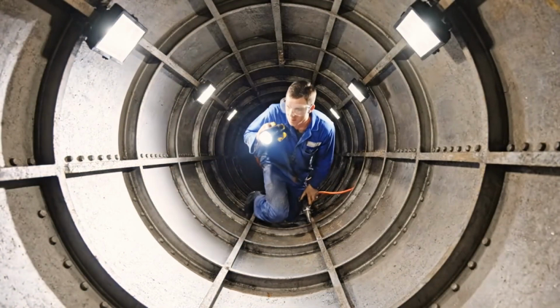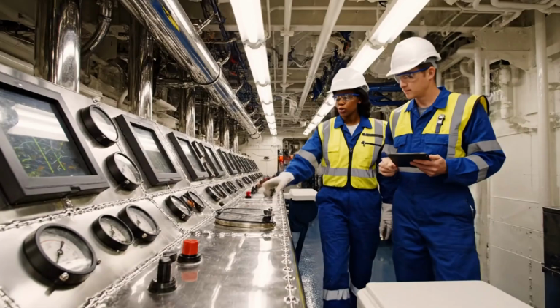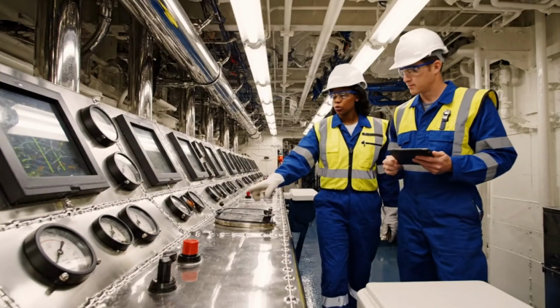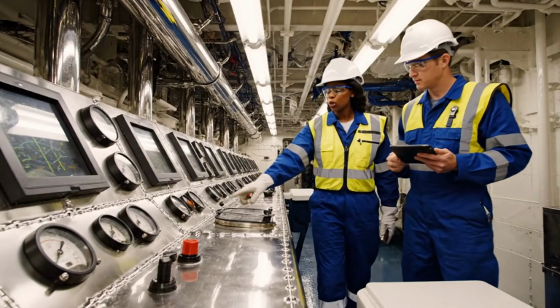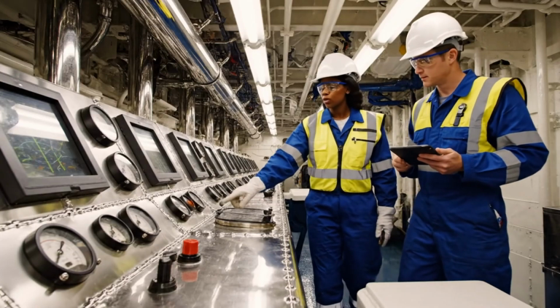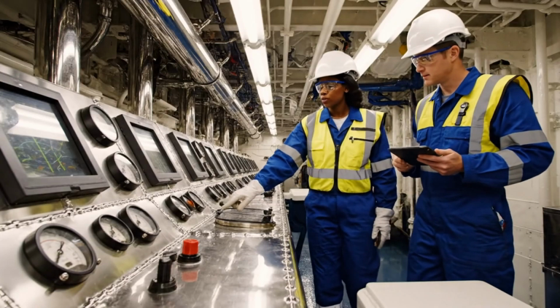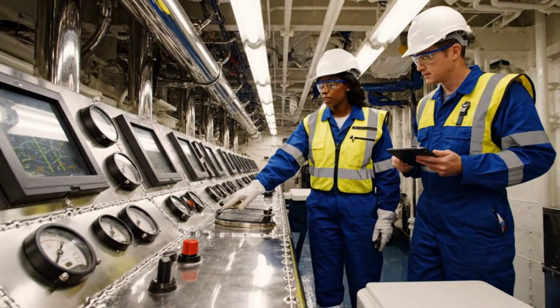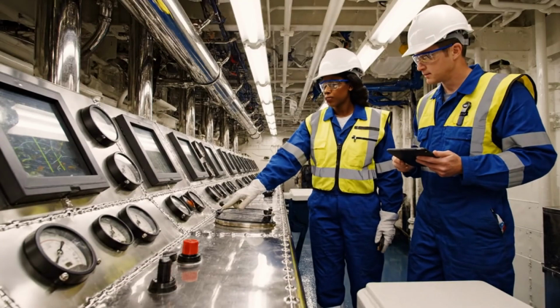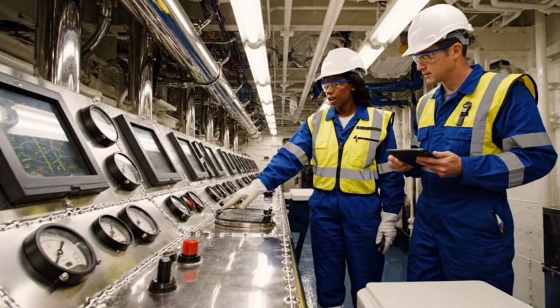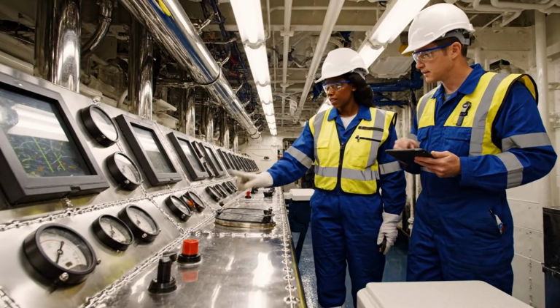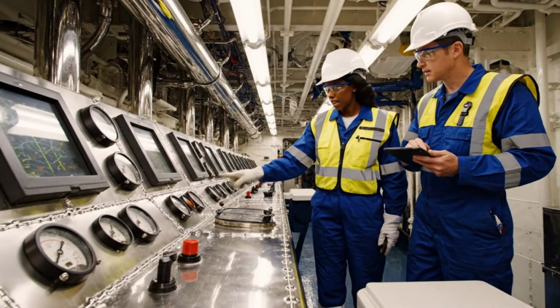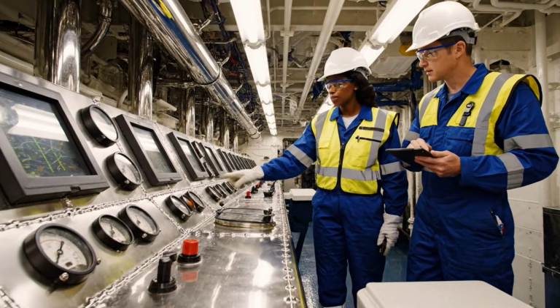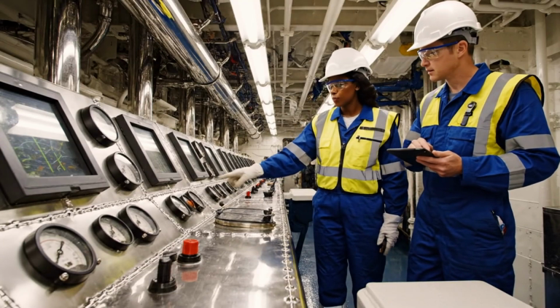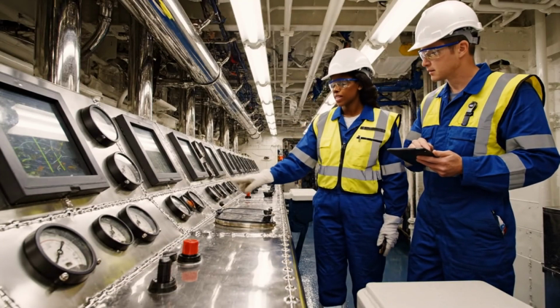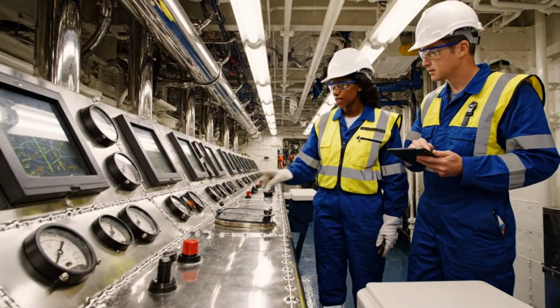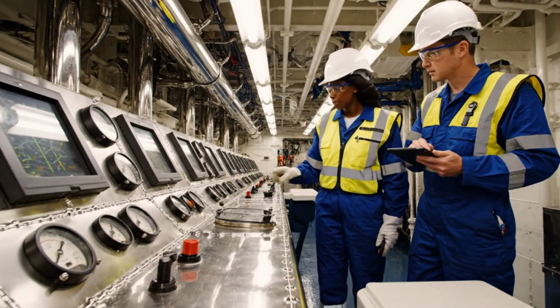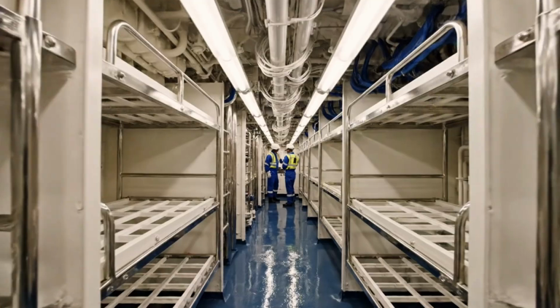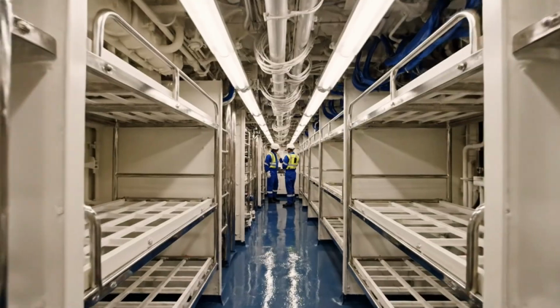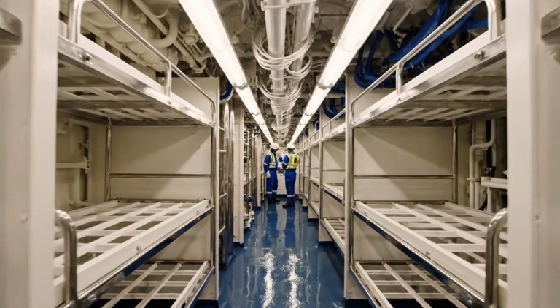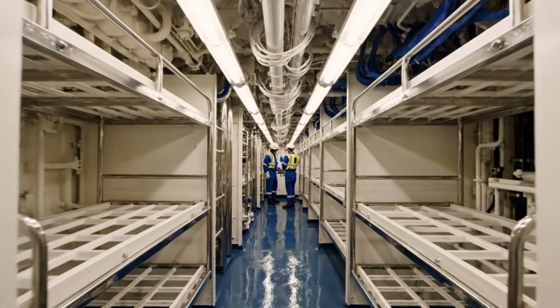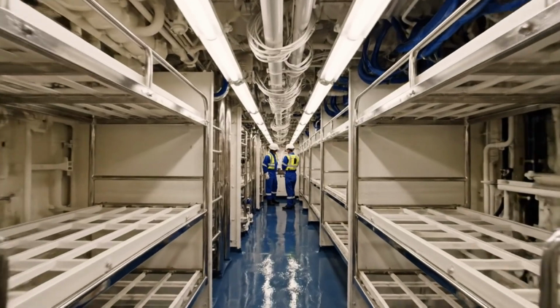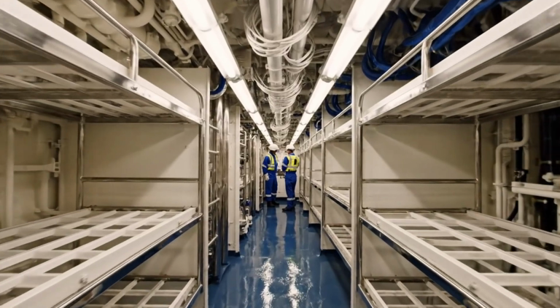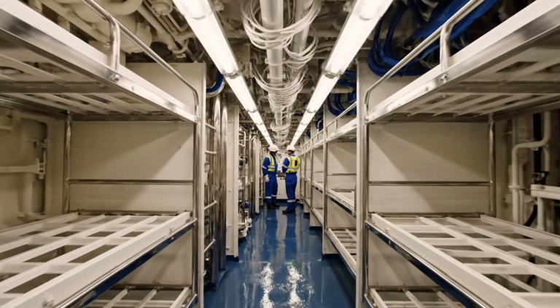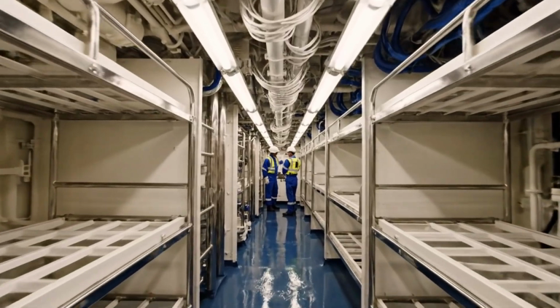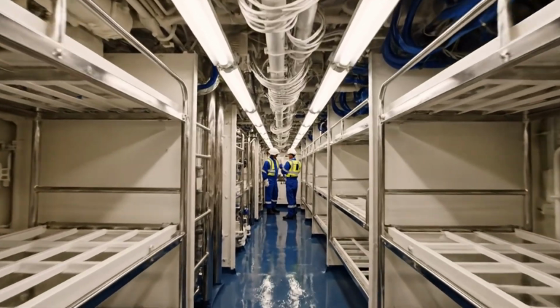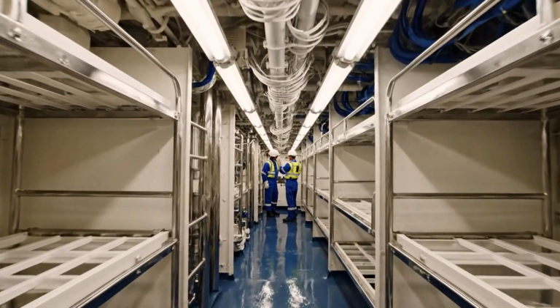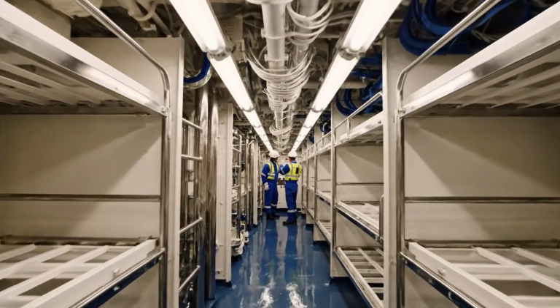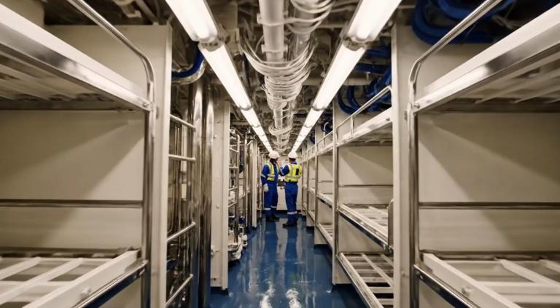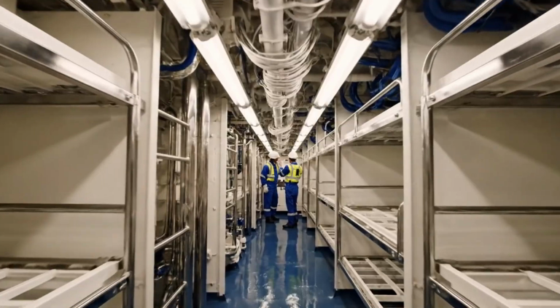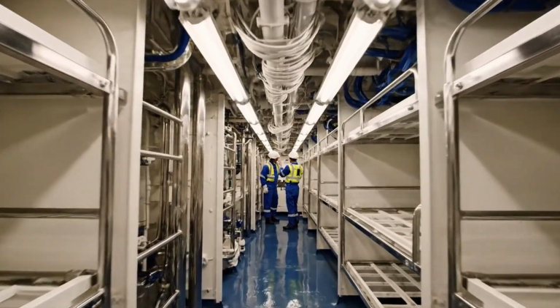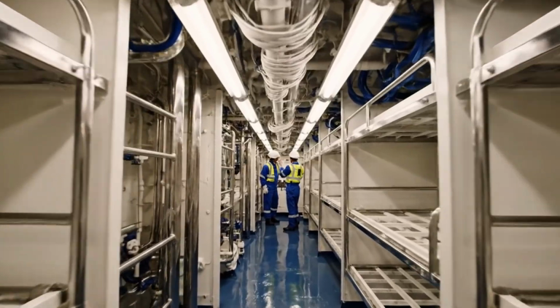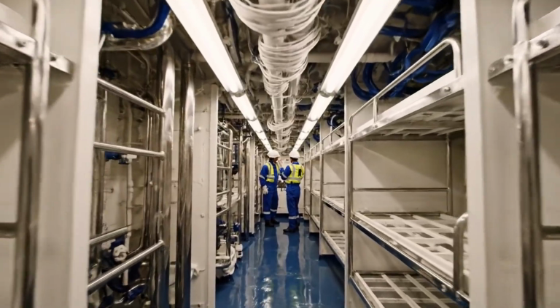The control room is fully verified. The gauges are pristine. Phase three can commence. The engine bay is clear.